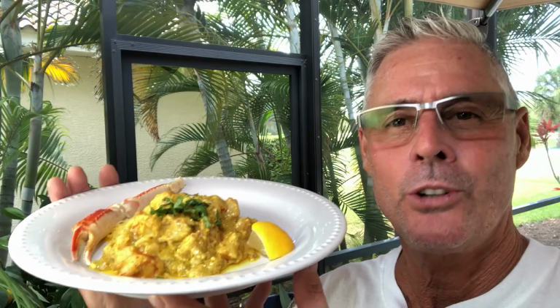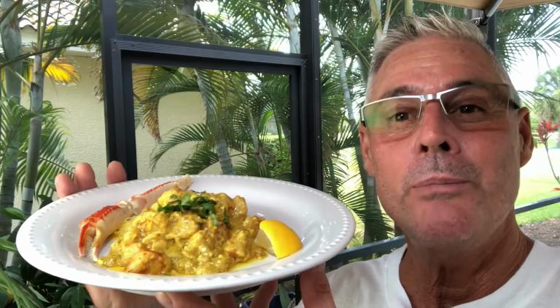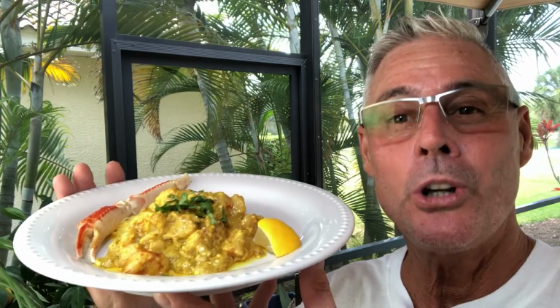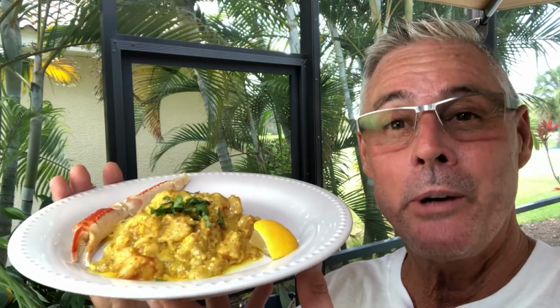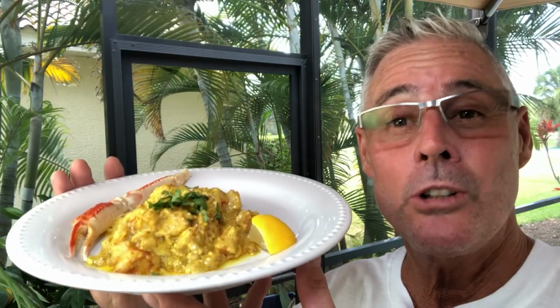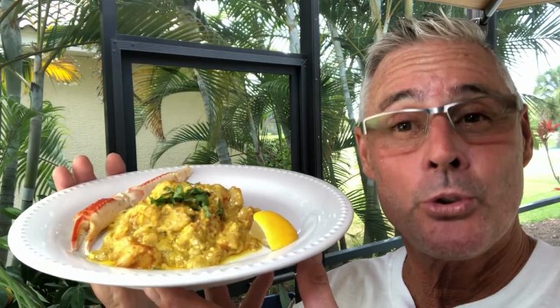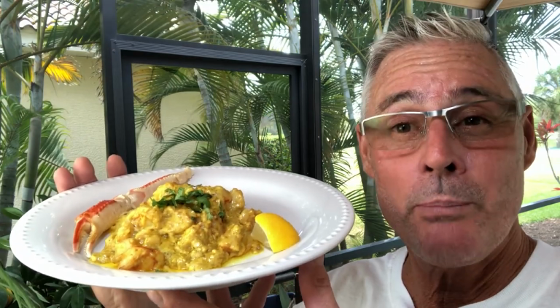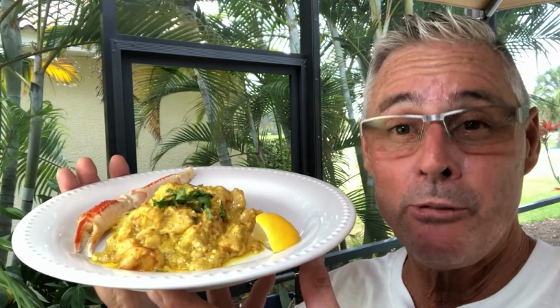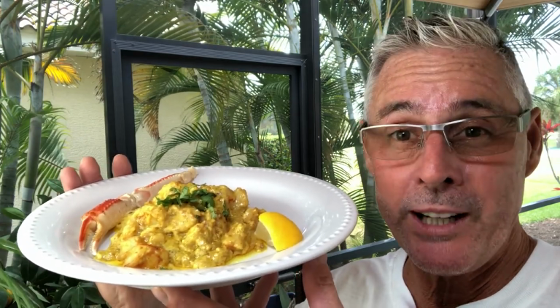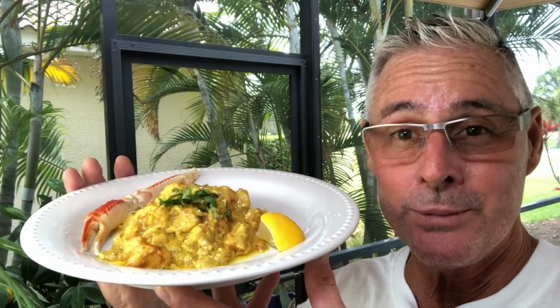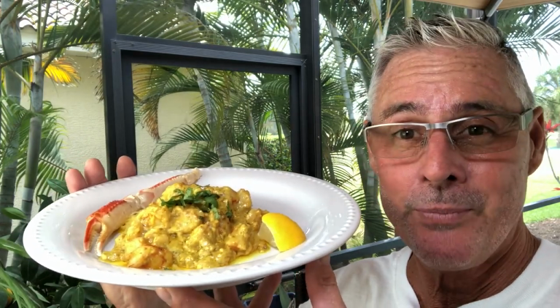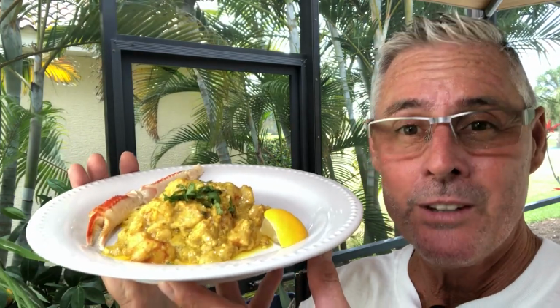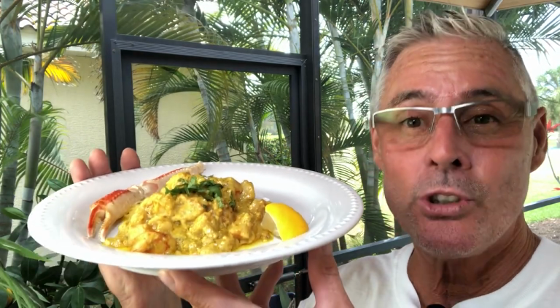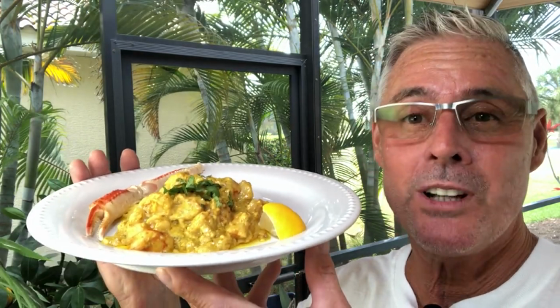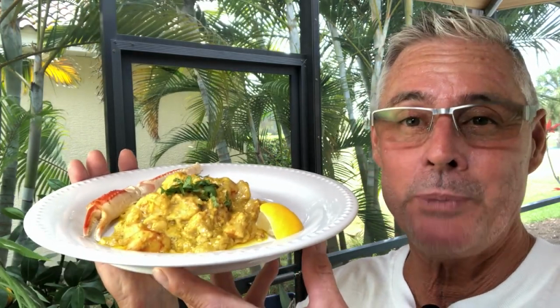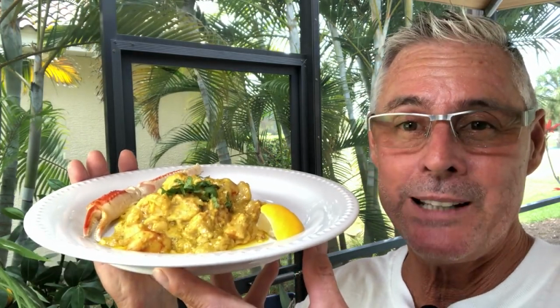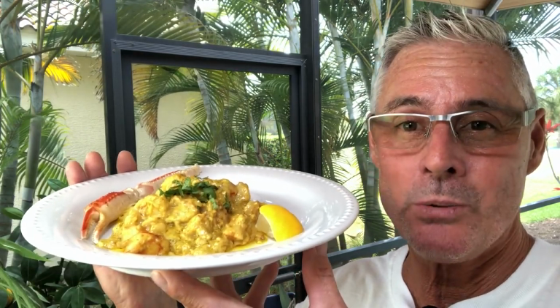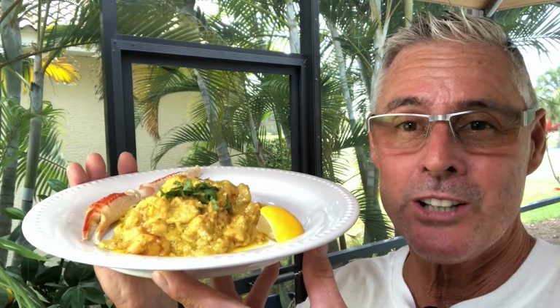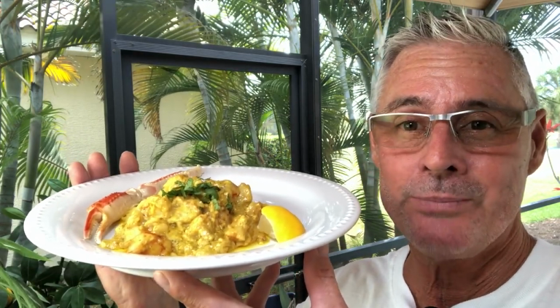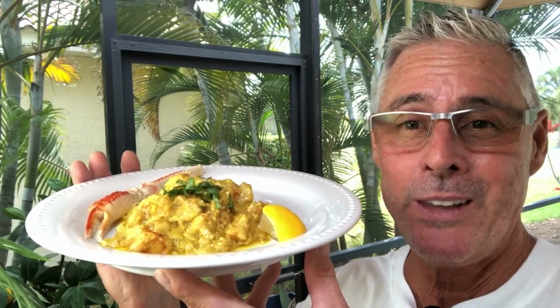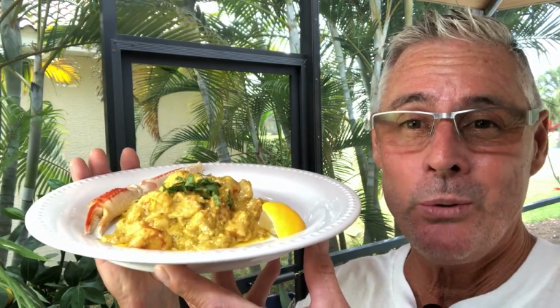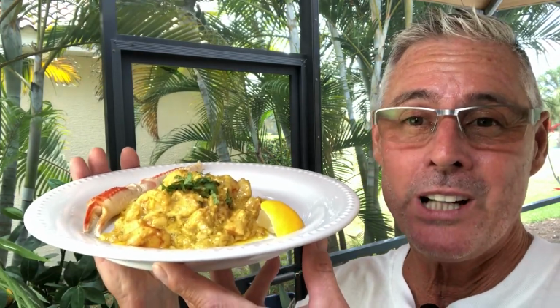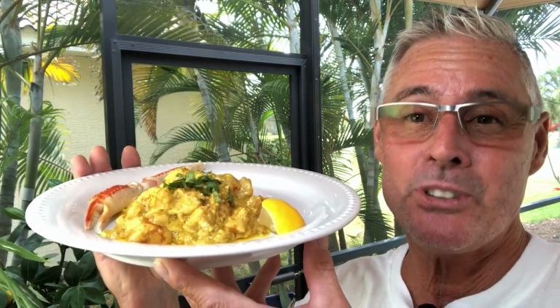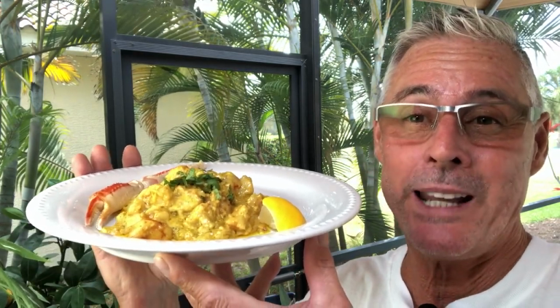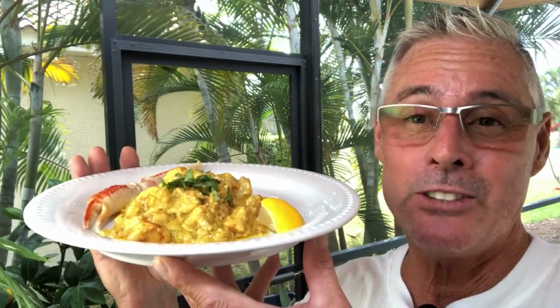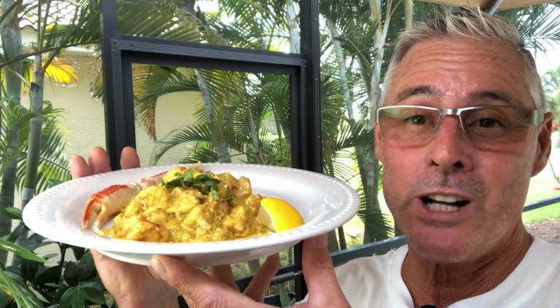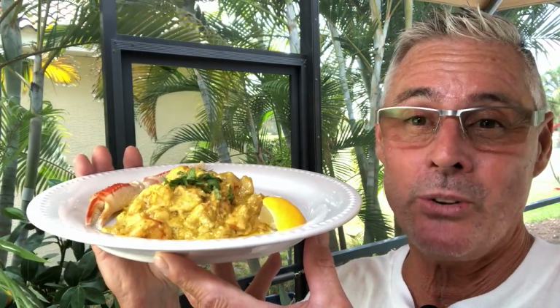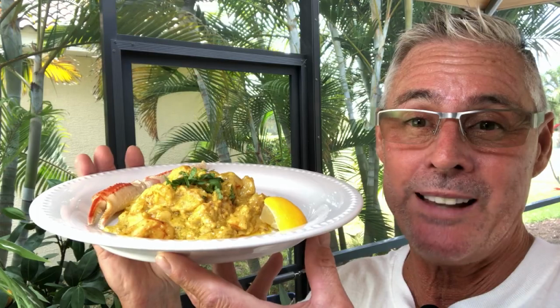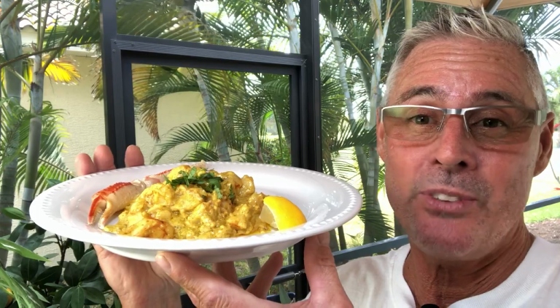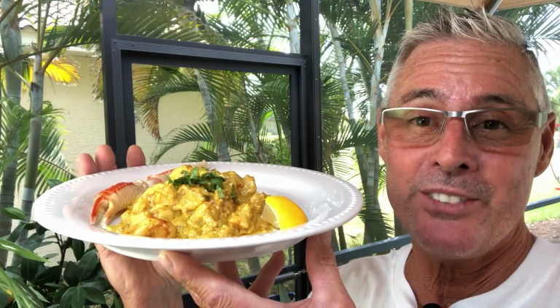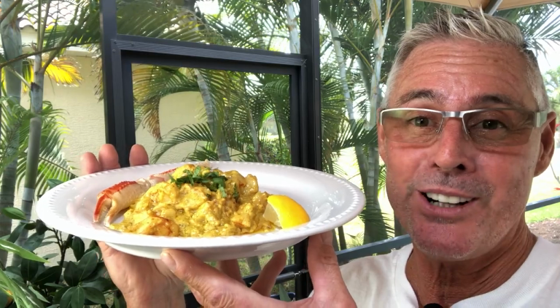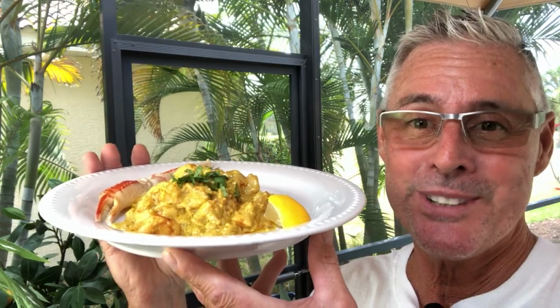Creamy curried shrimp alfredo served on spaghetti squash. One cup of spaghetti squash only has five carbs.